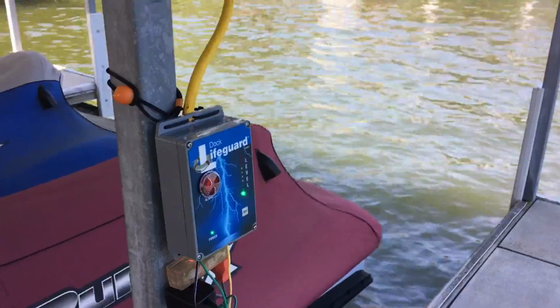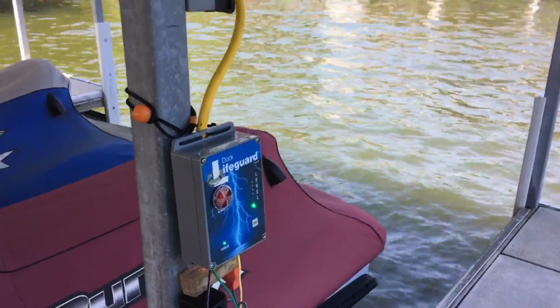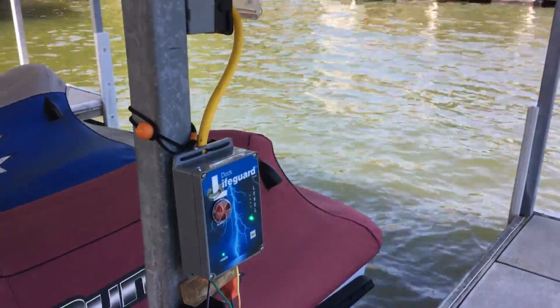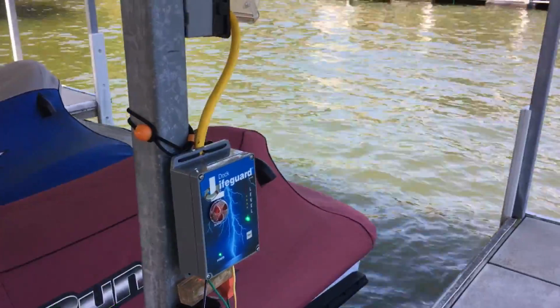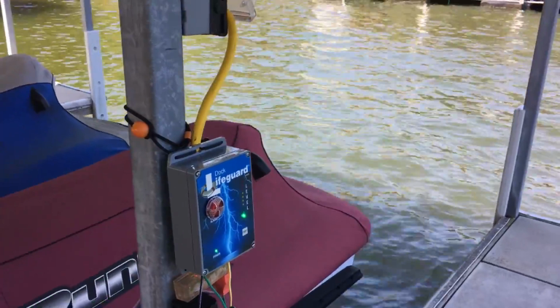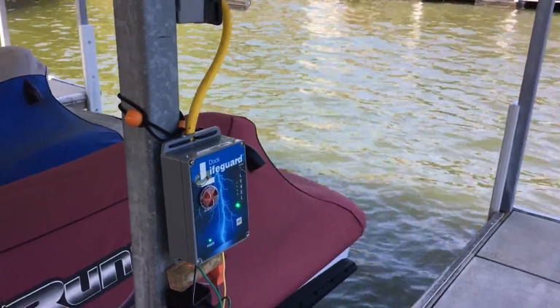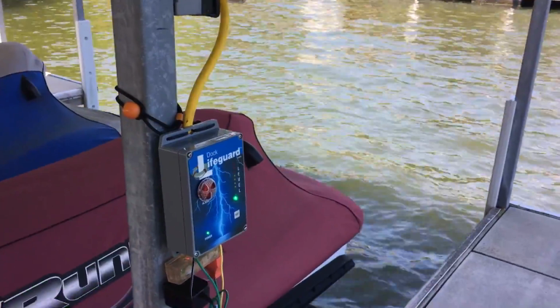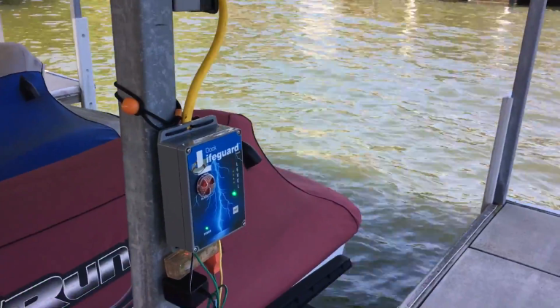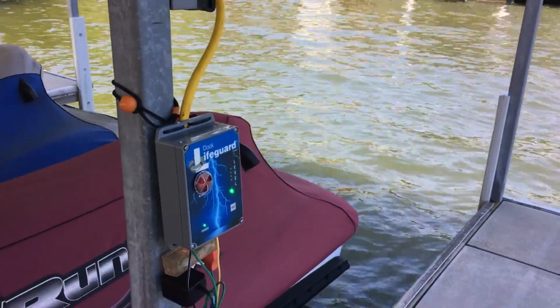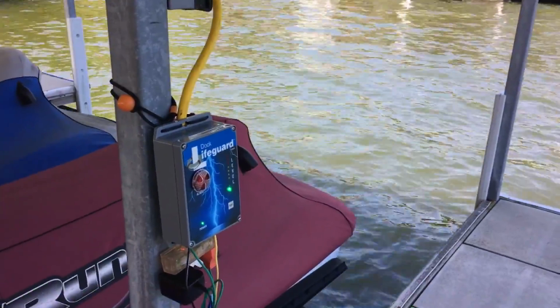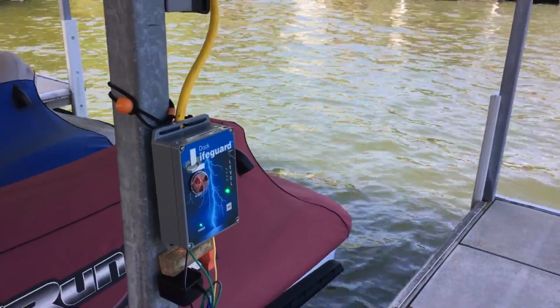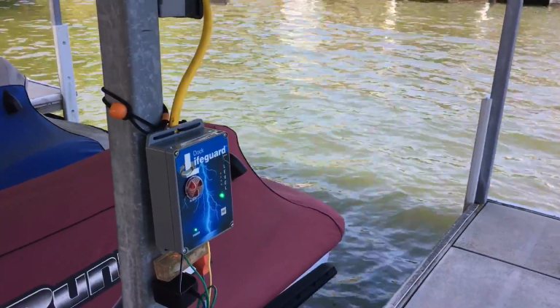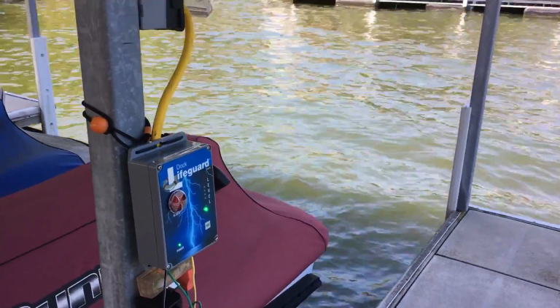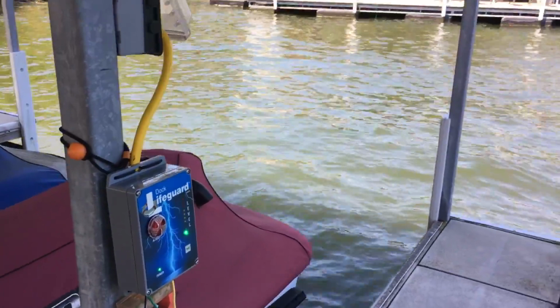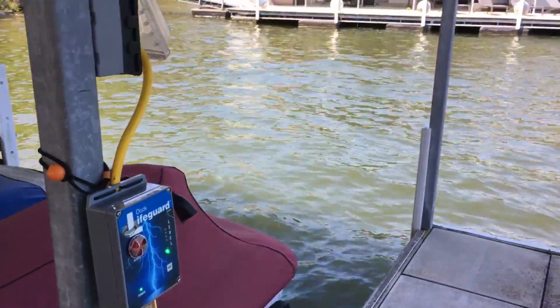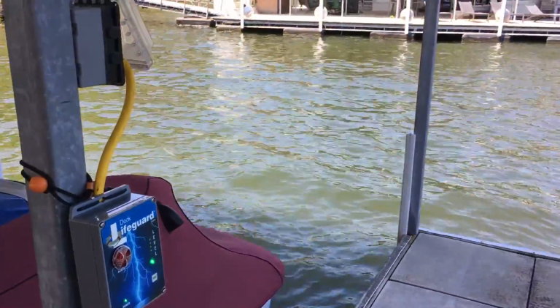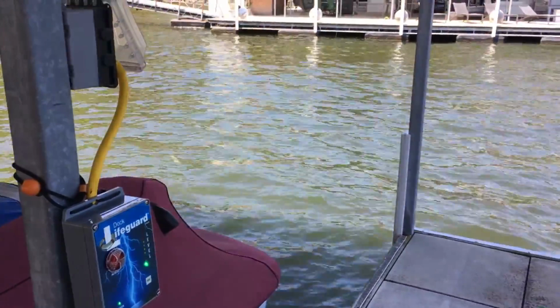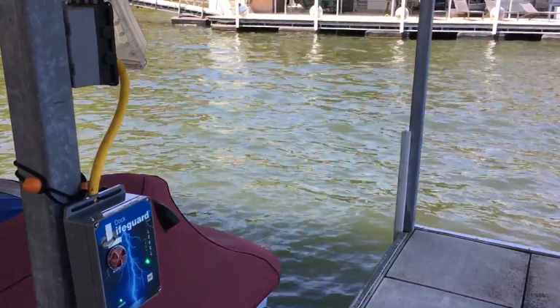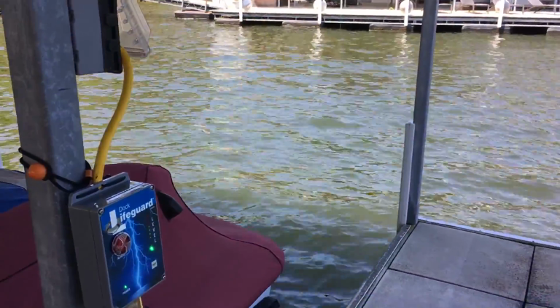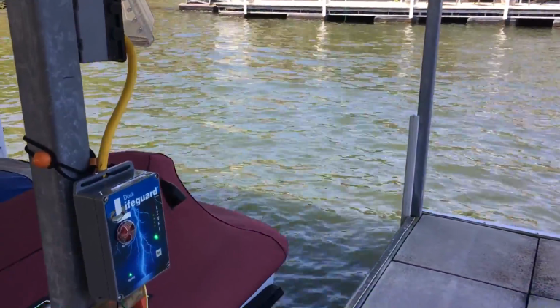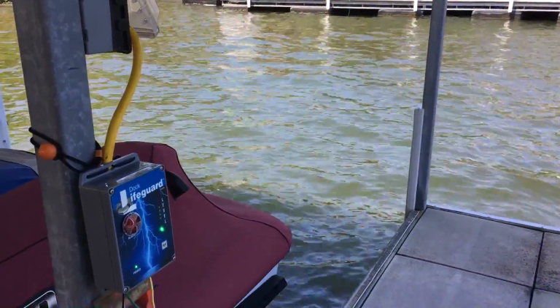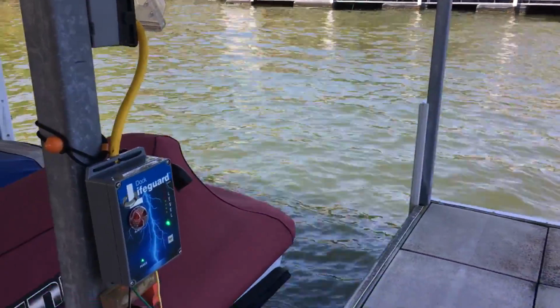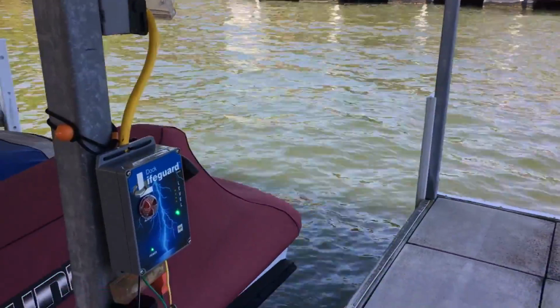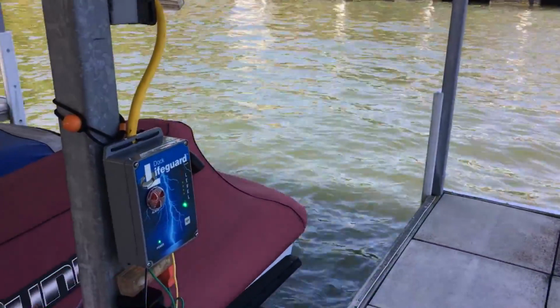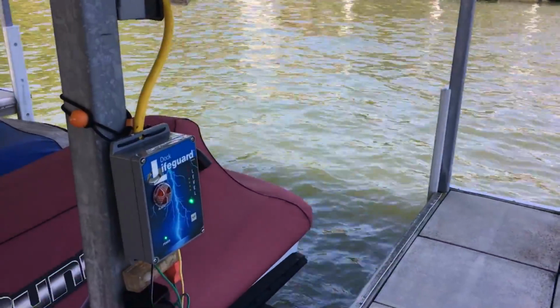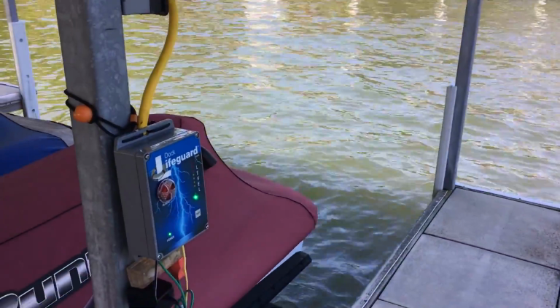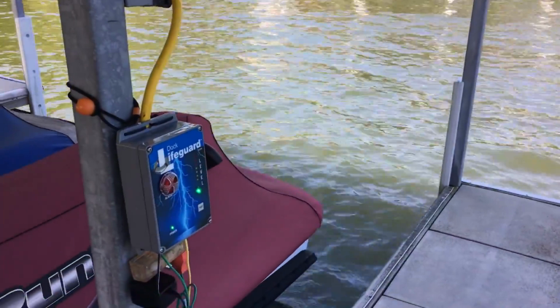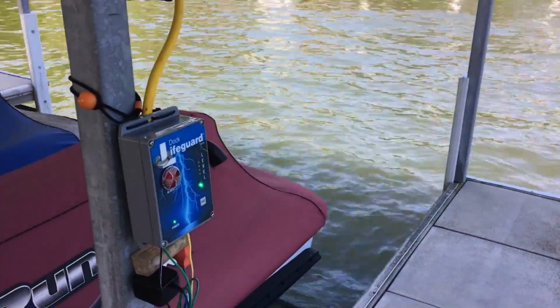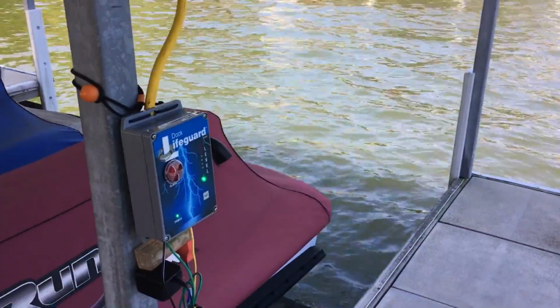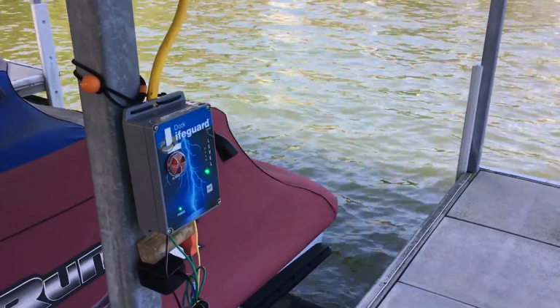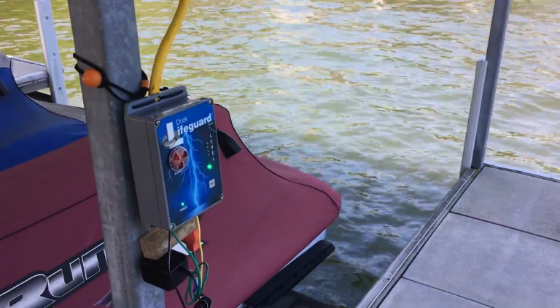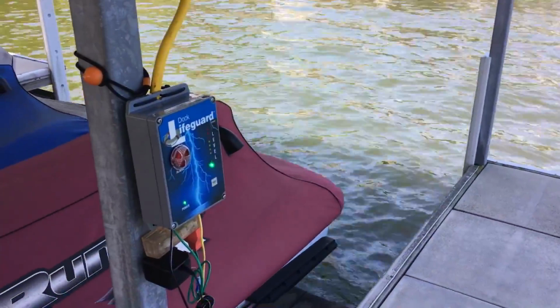Remember, your dock may be safe but your neighbors' may not. Dock Lifeguard — safety first.